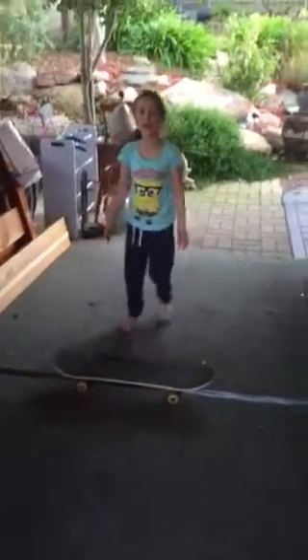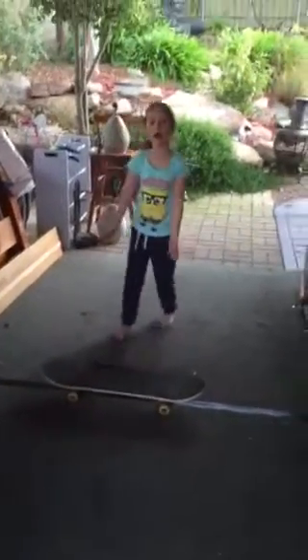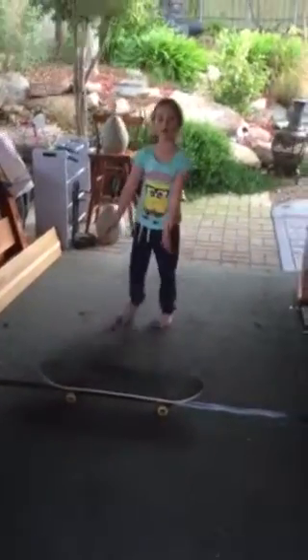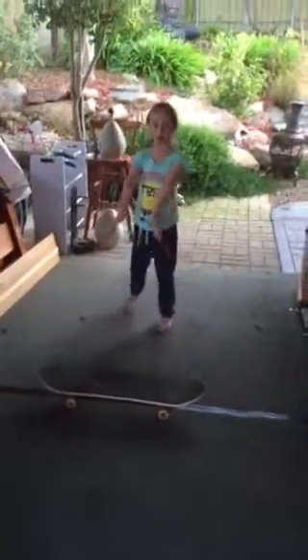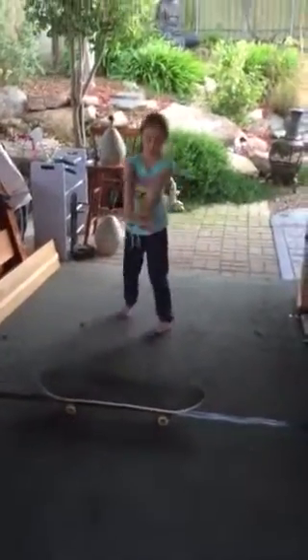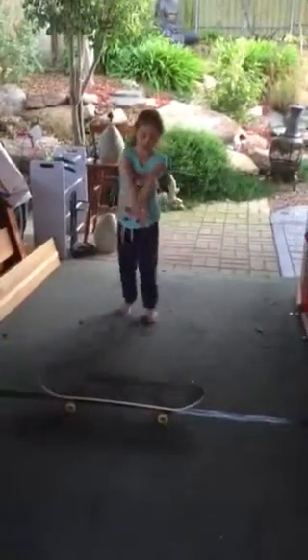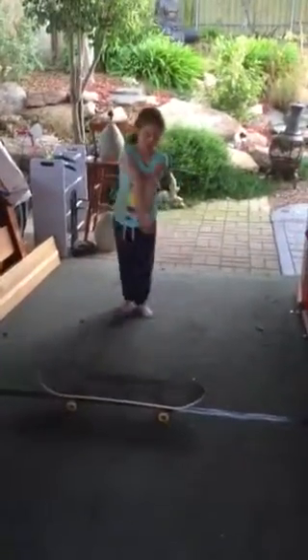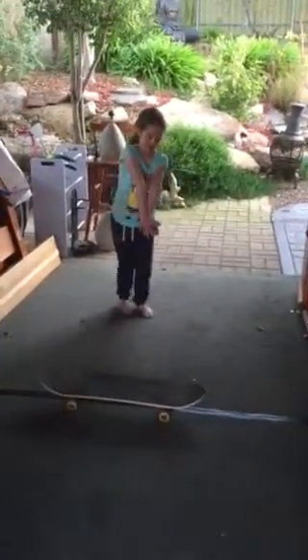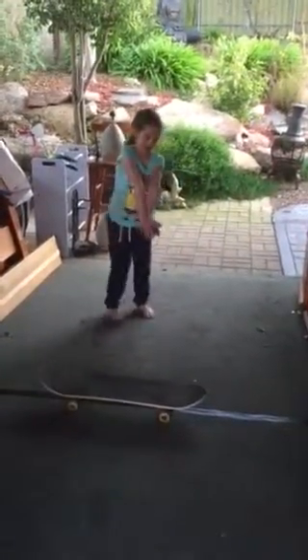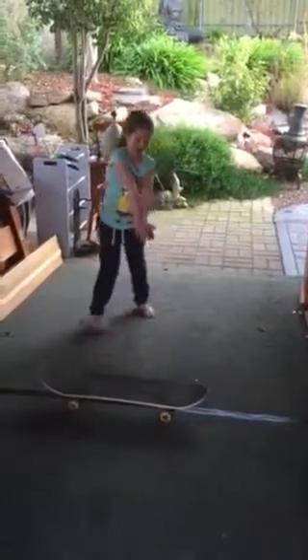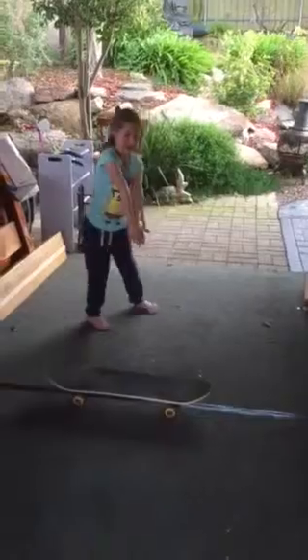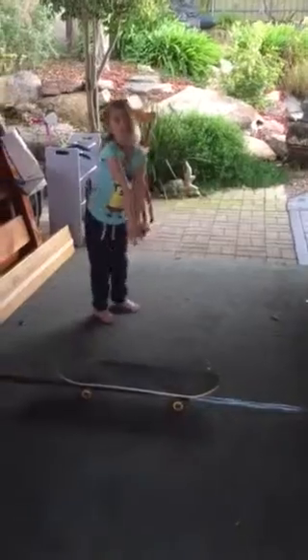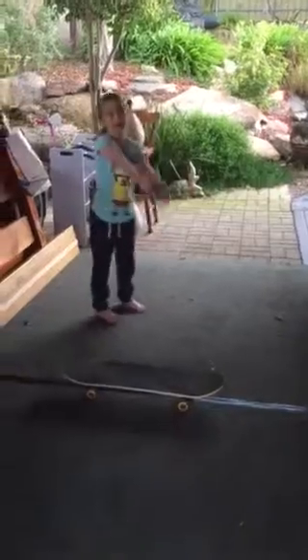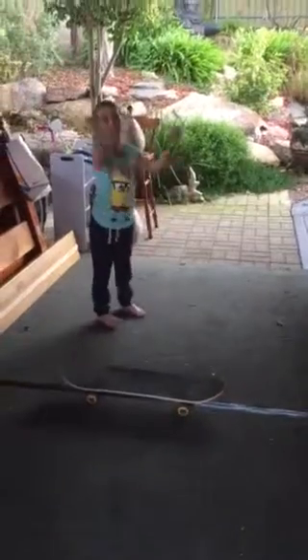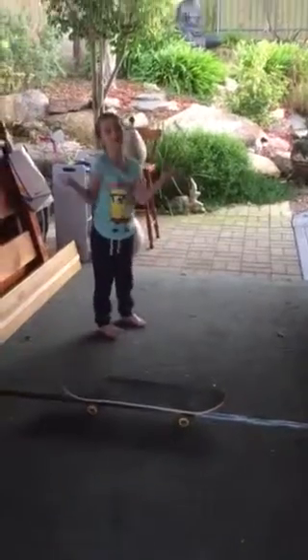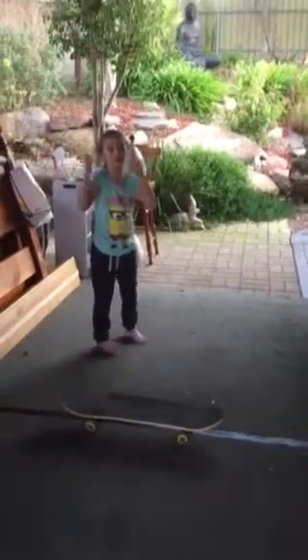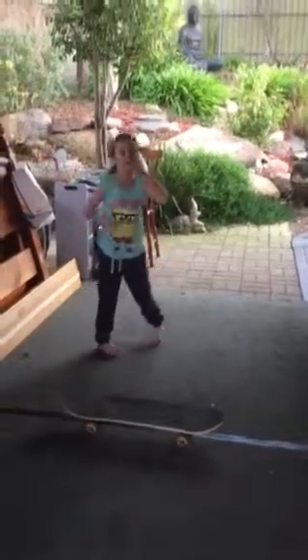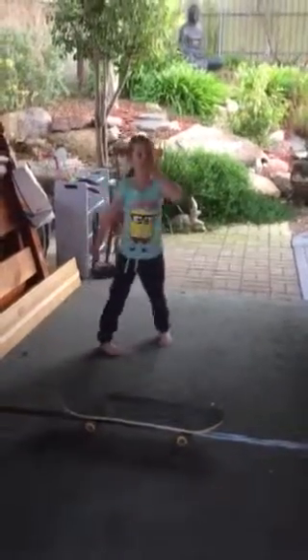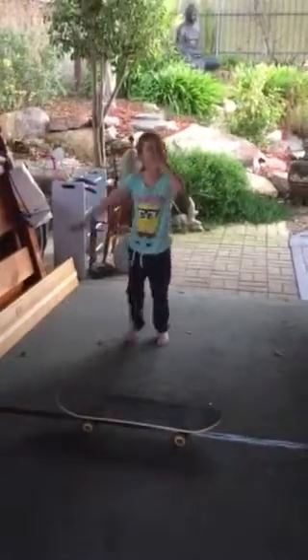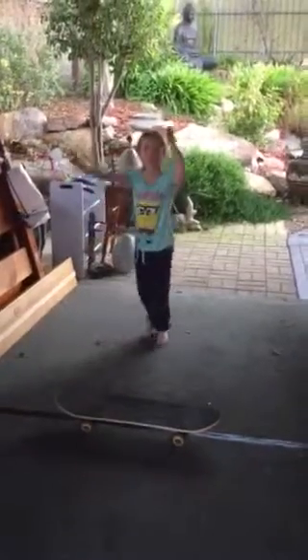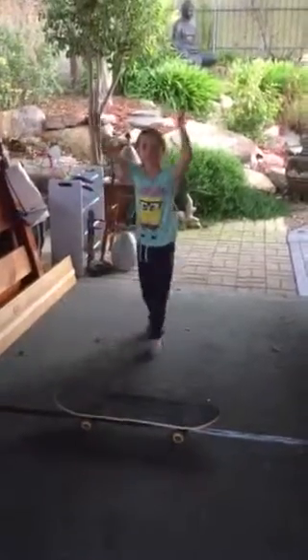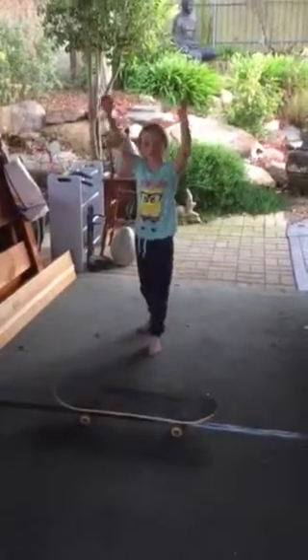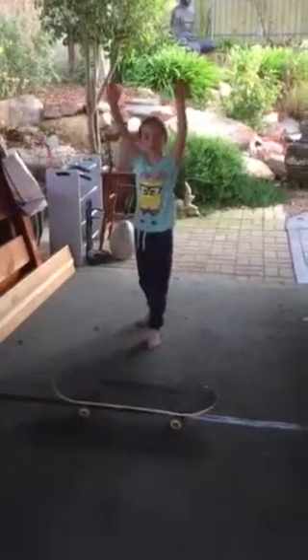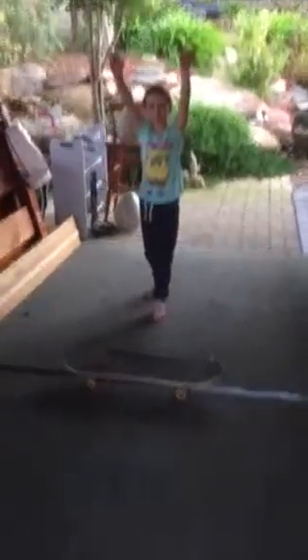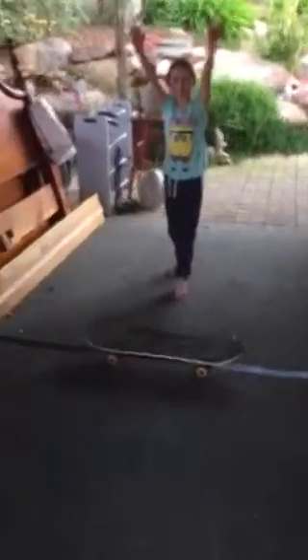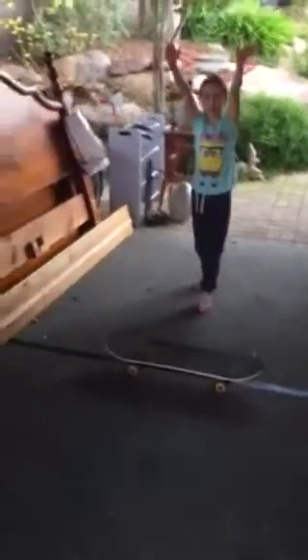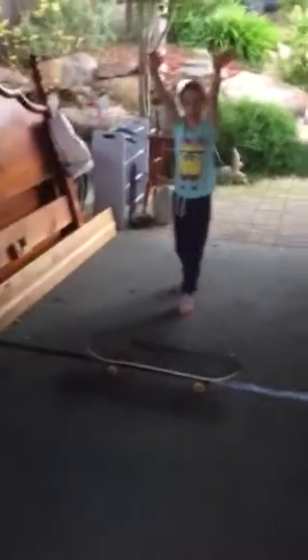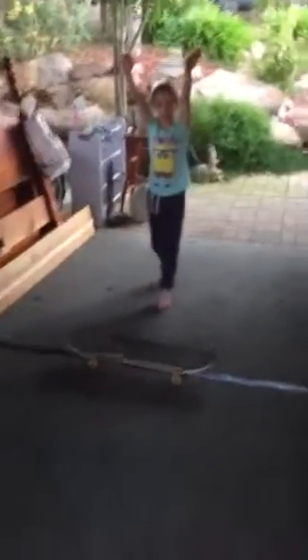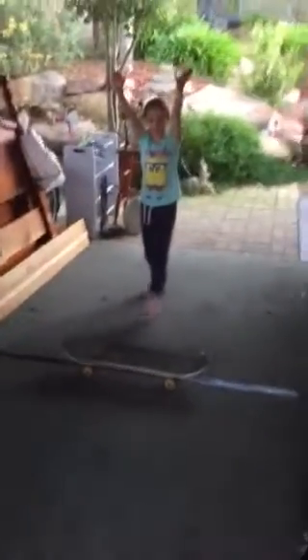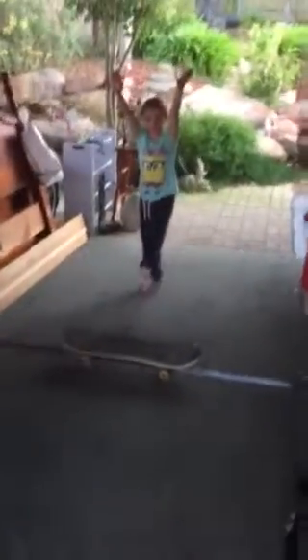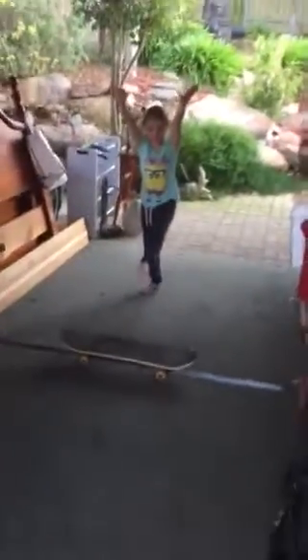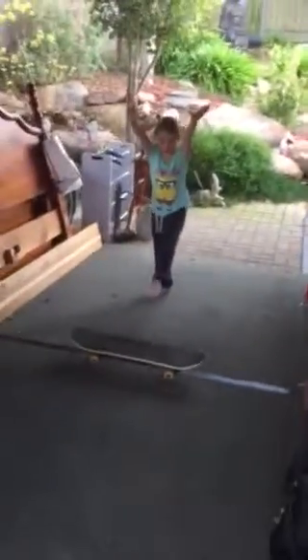First off, I'm going to show you a cartwheel with hands like this, and pick up the board once I've finished. So this is what it looks like.